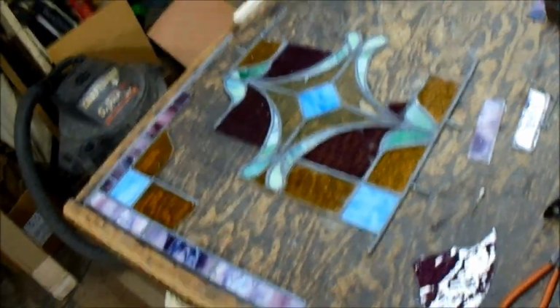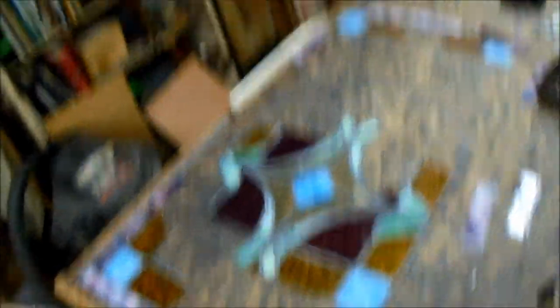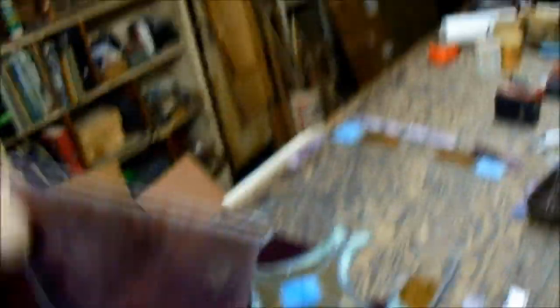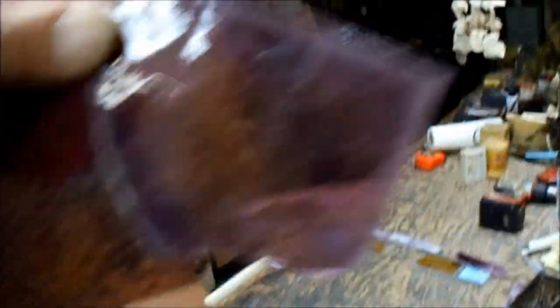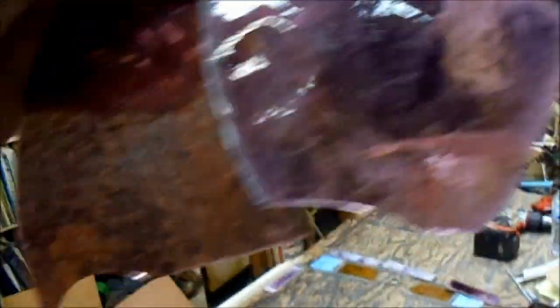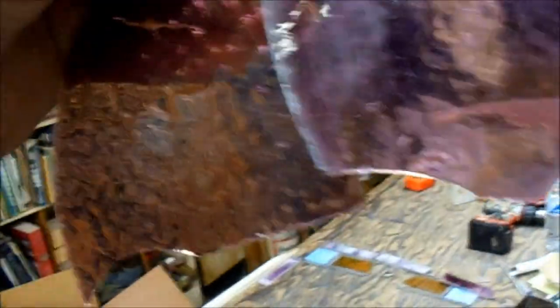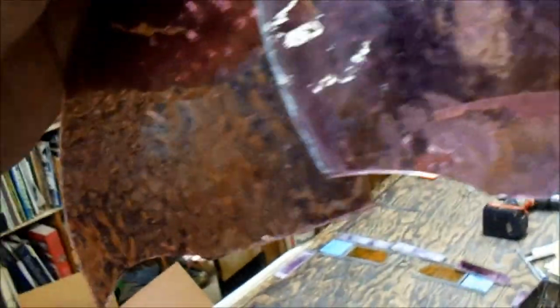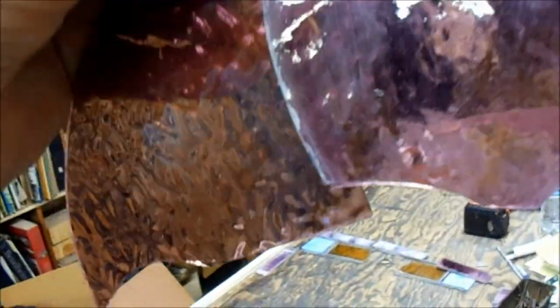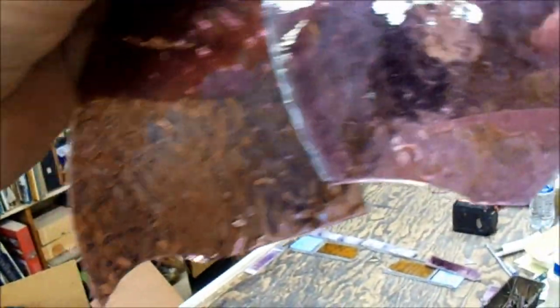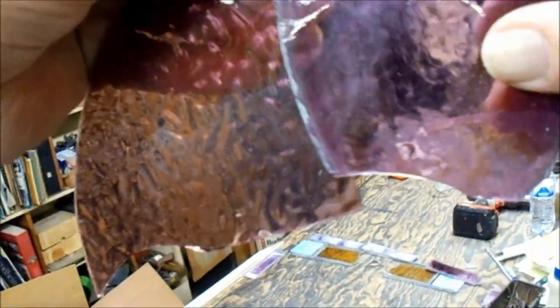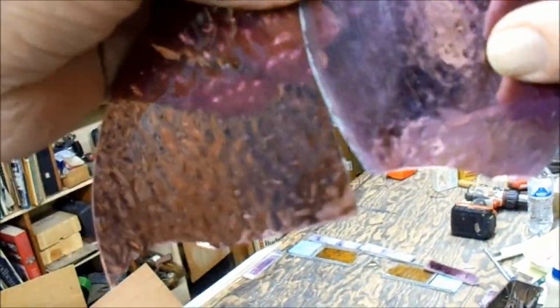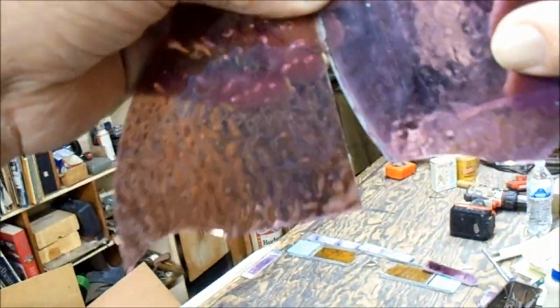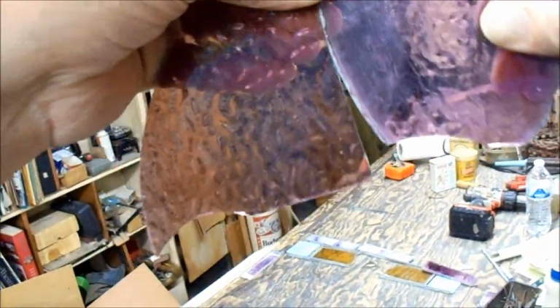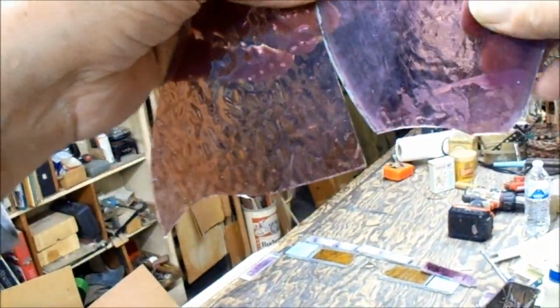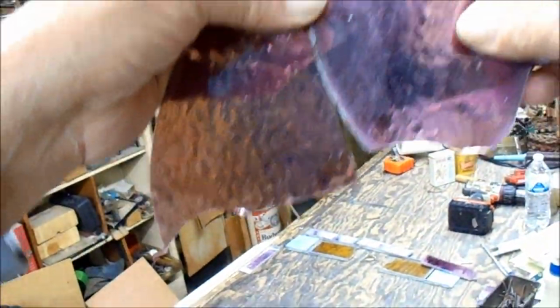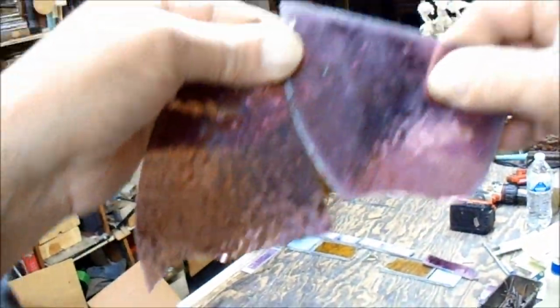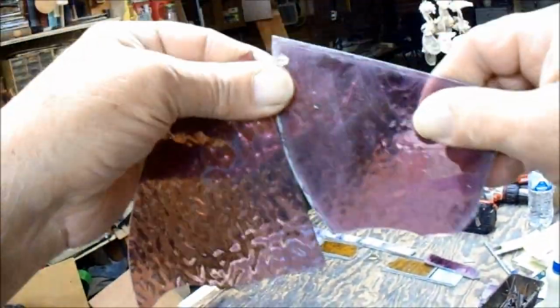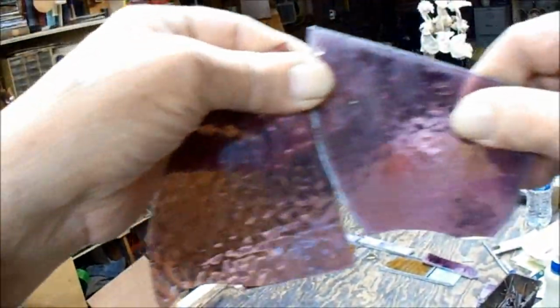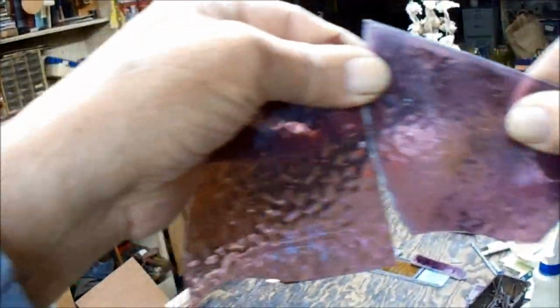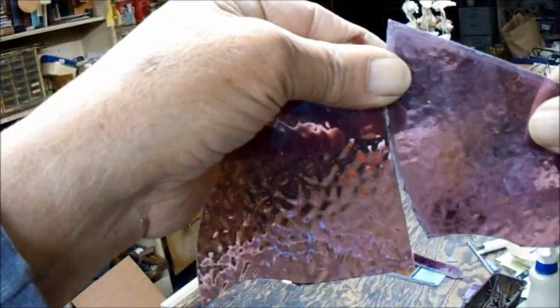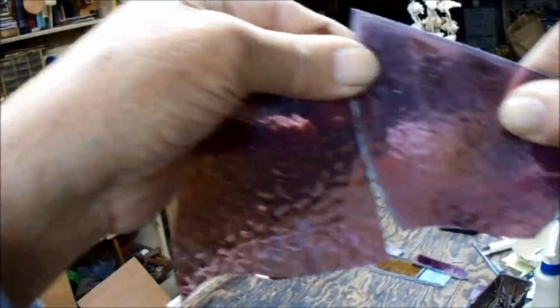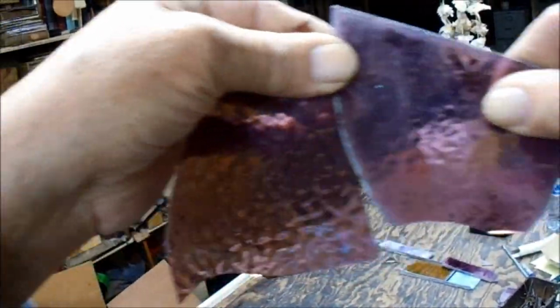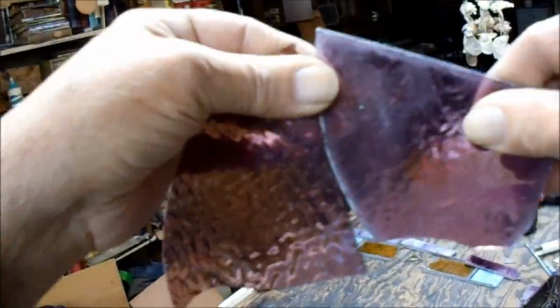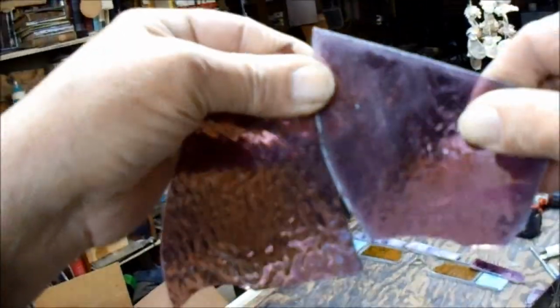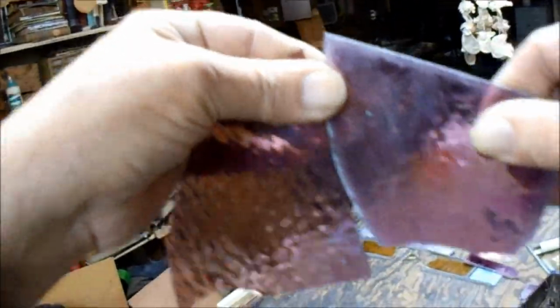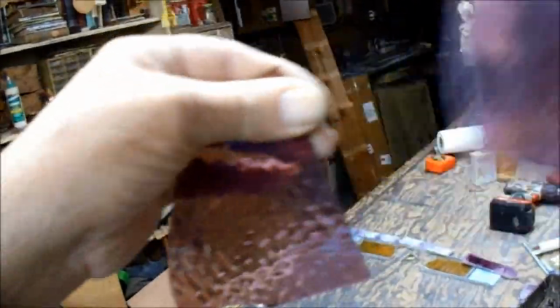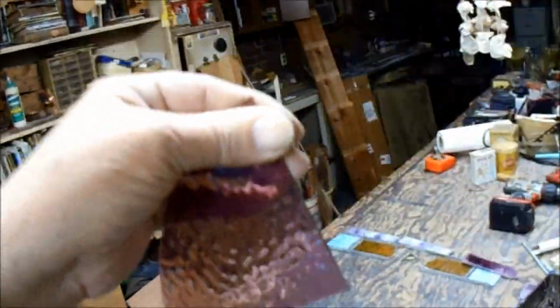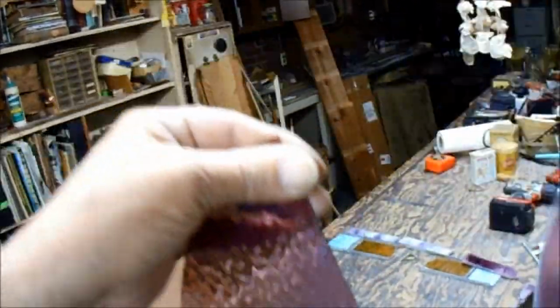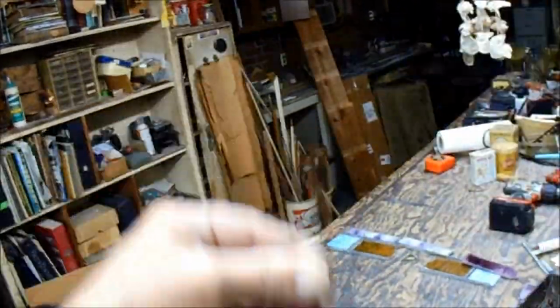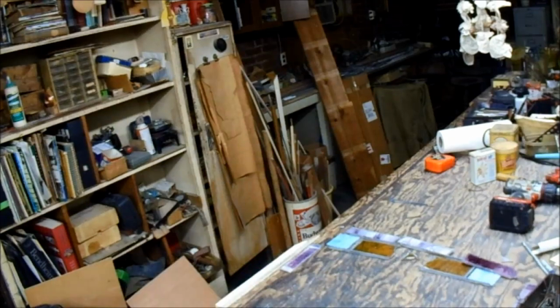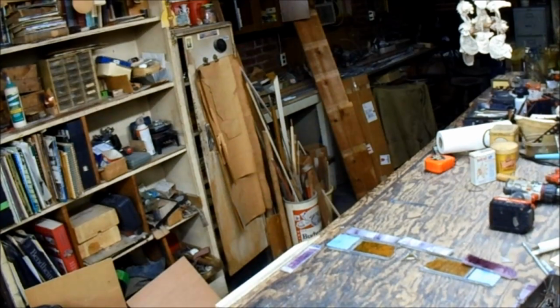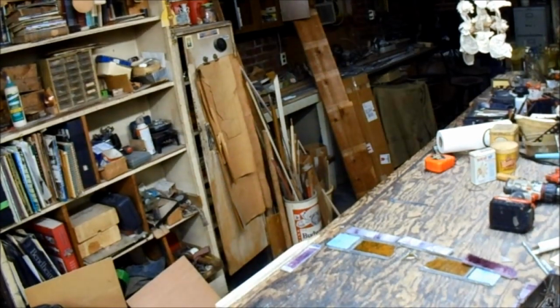Let's turn this up so you can see that — okay, that's pretty close, but not the texture.